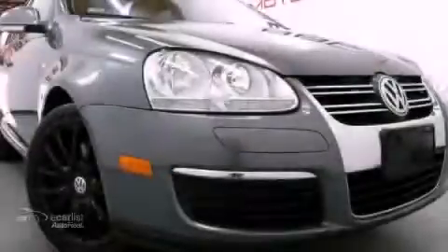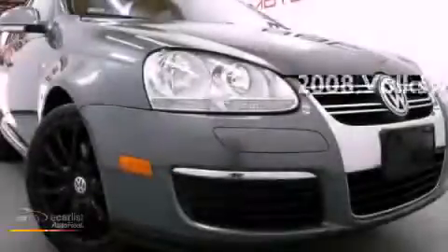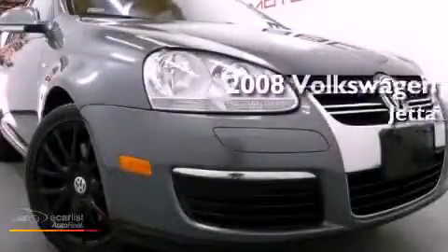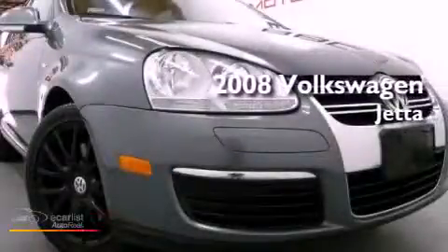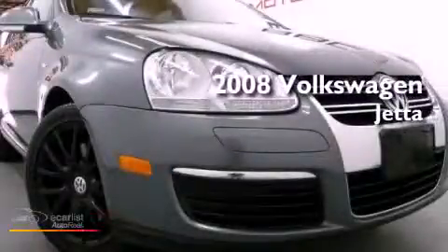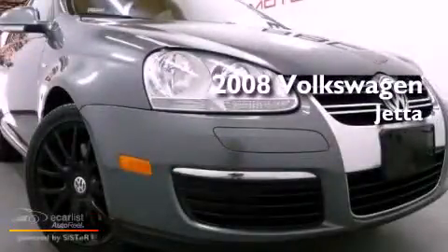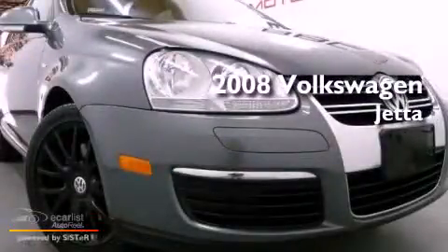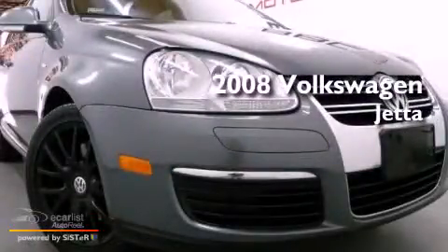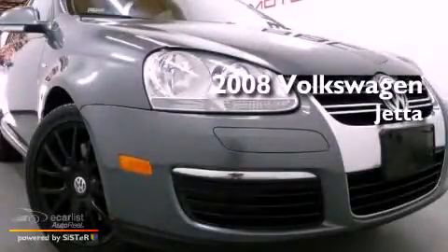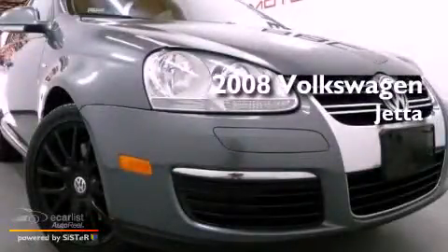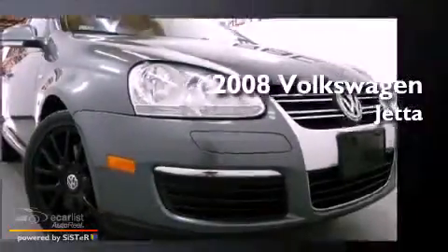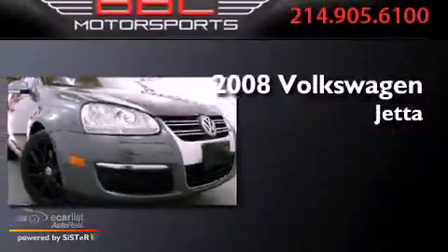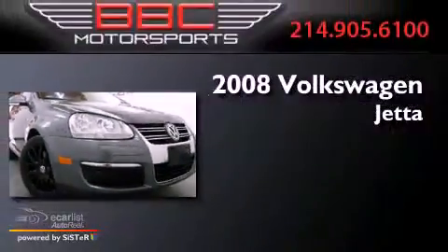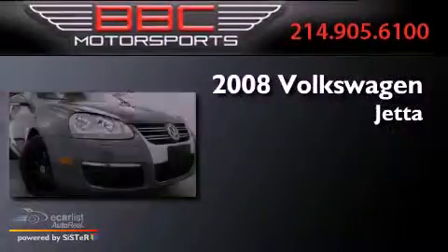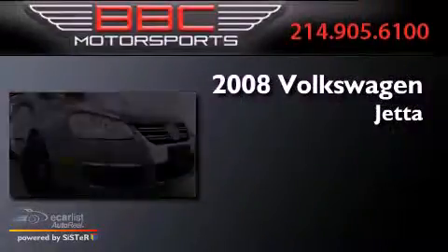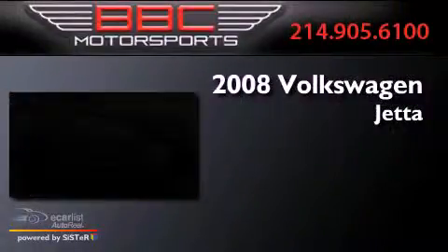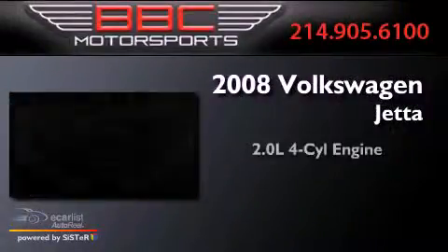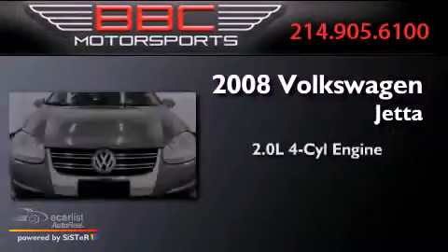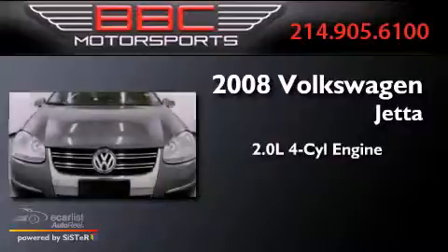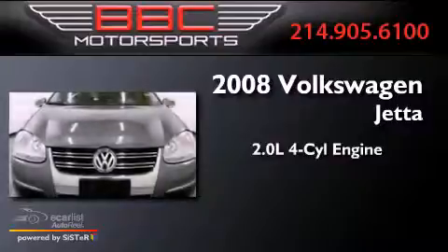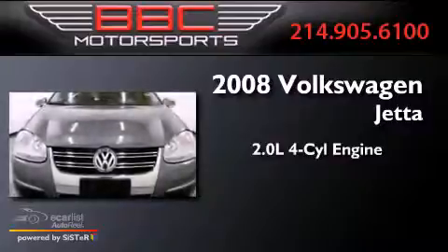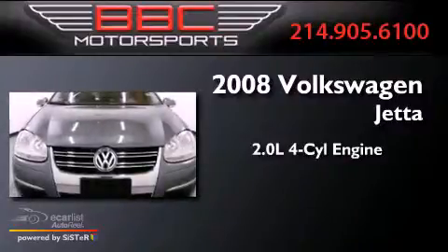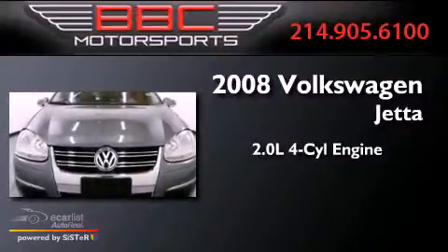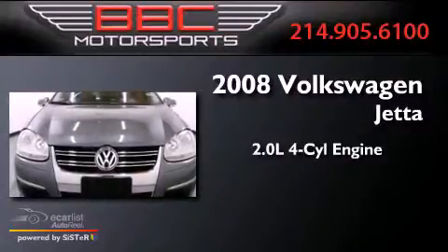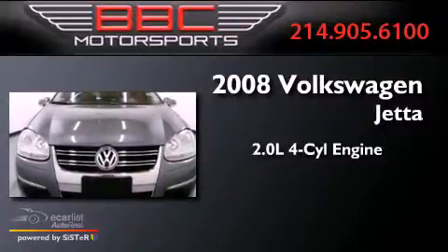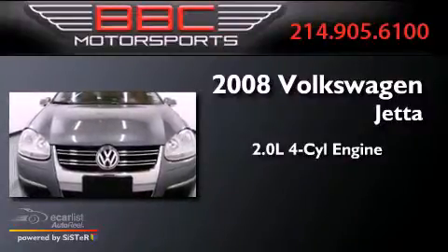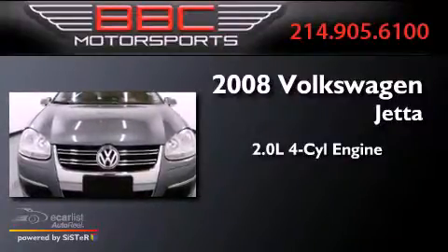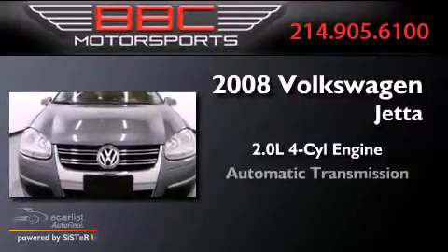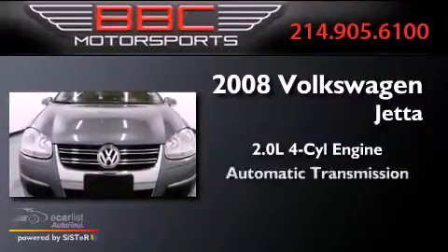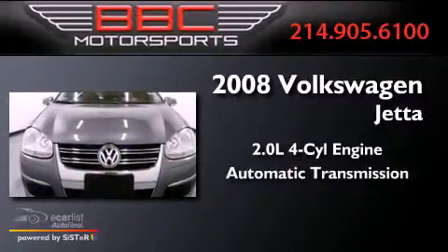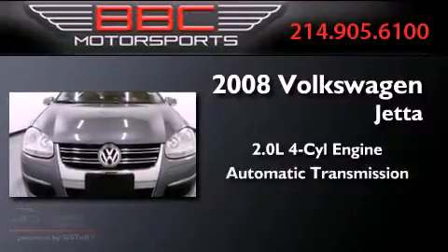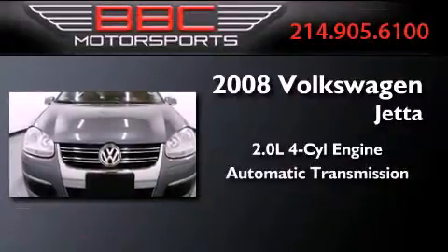This is a 2008 Volkswagen Jetta. It features a 2.0-liter four-cylinder engine and an automatic transmission.